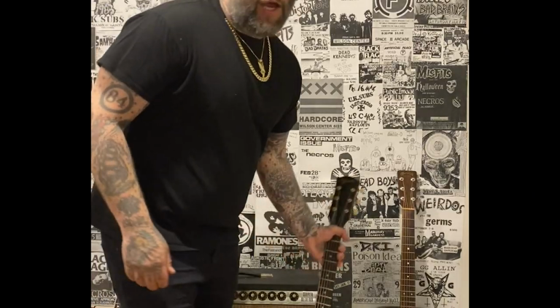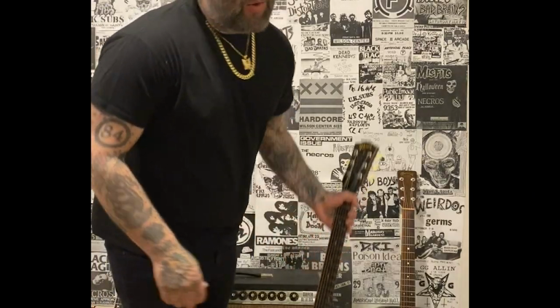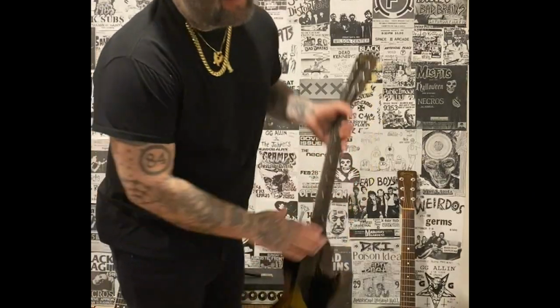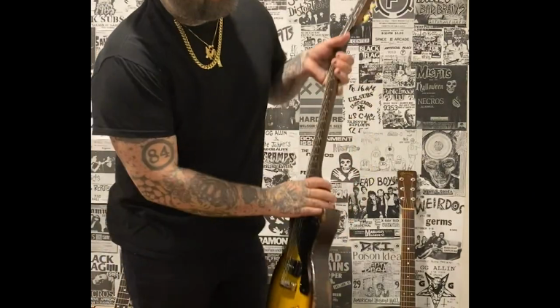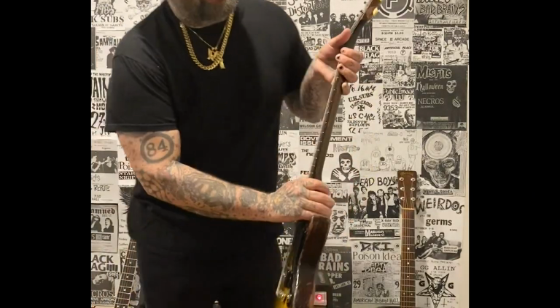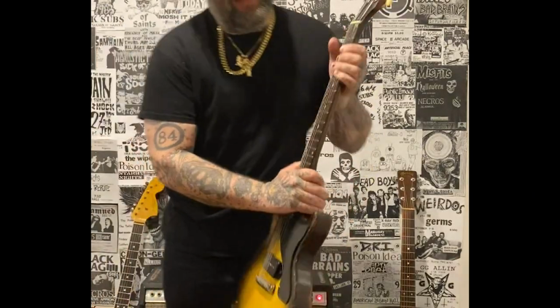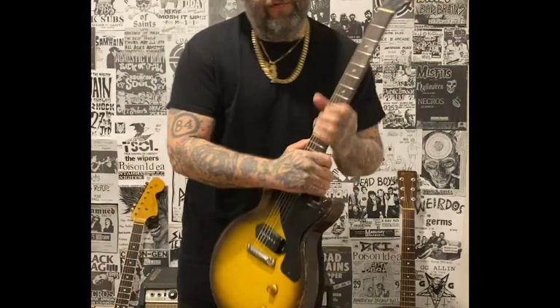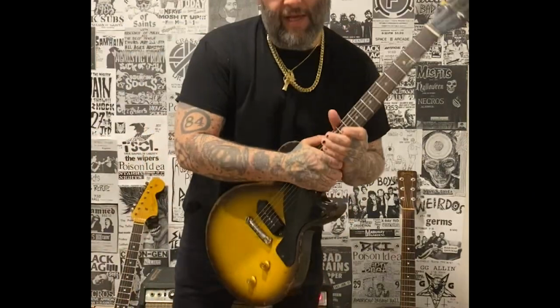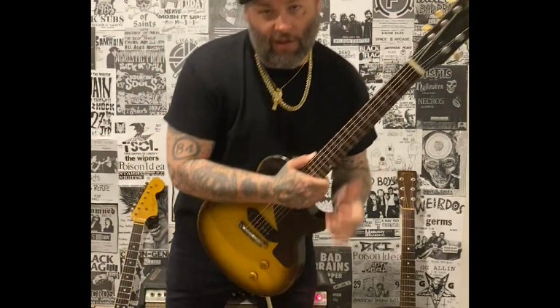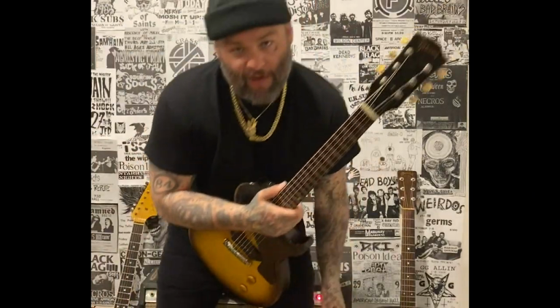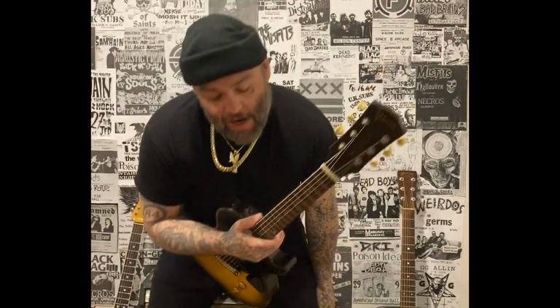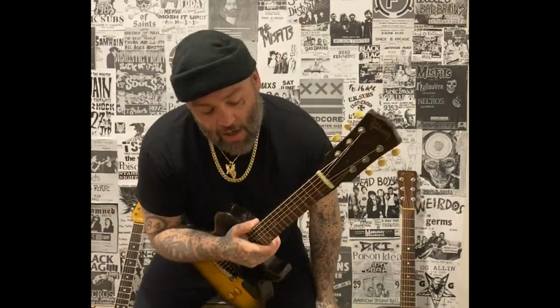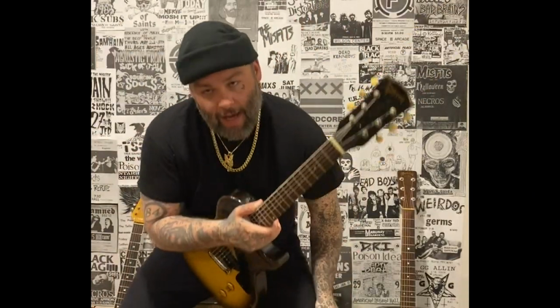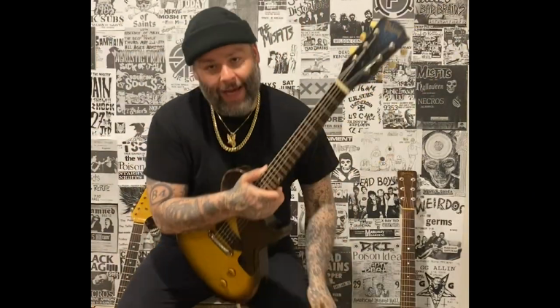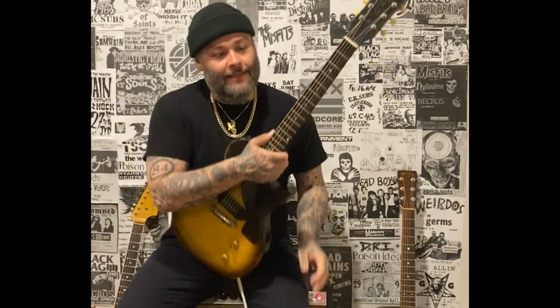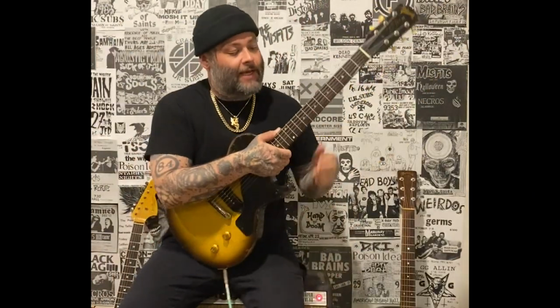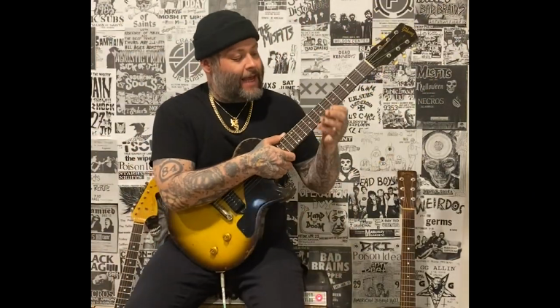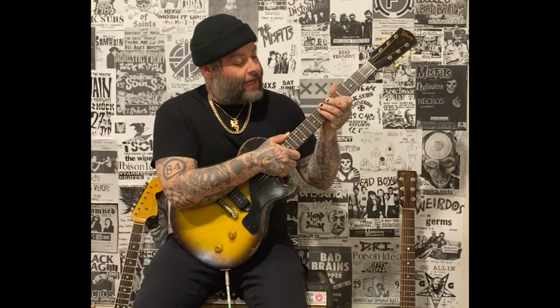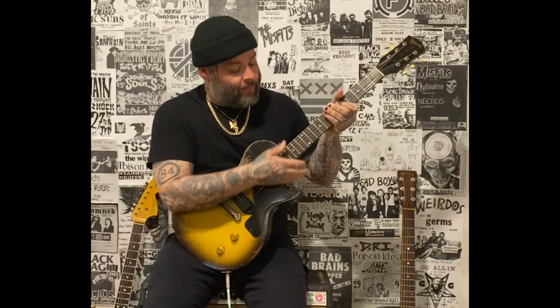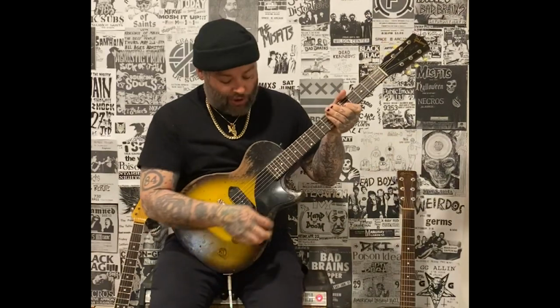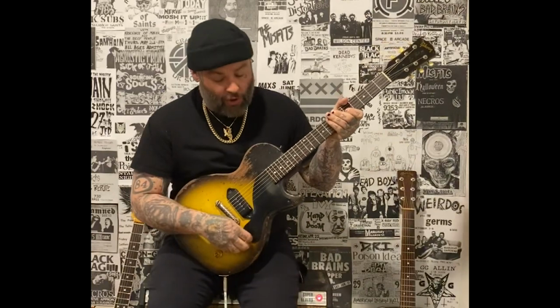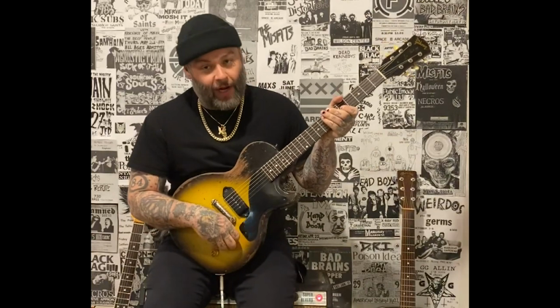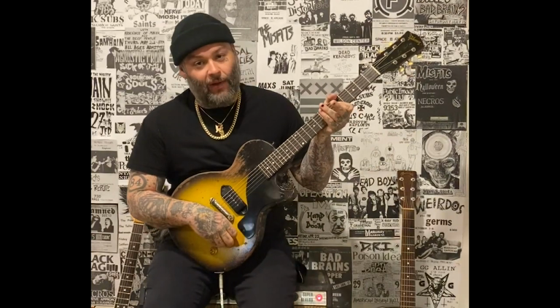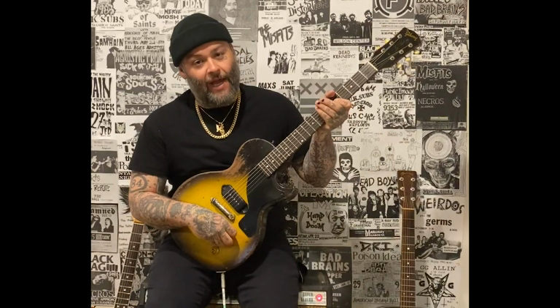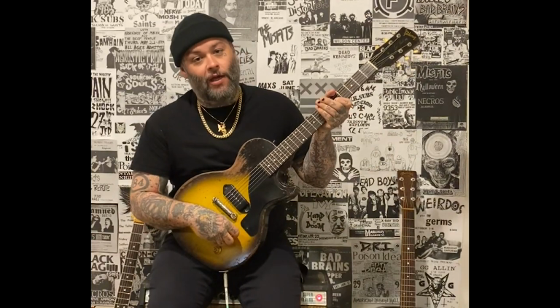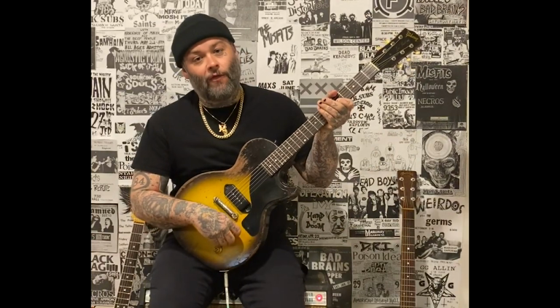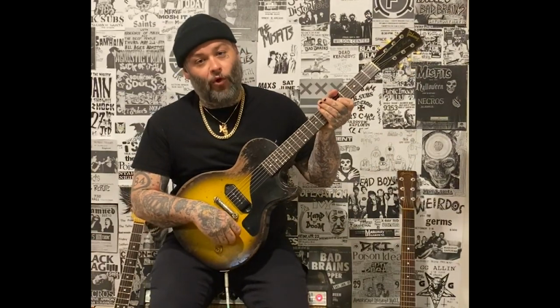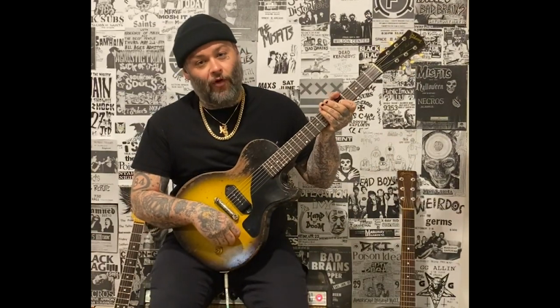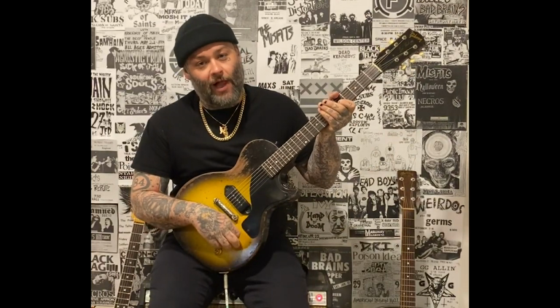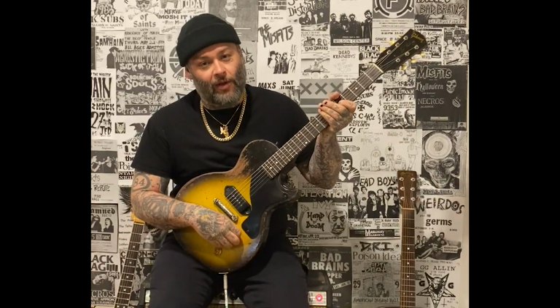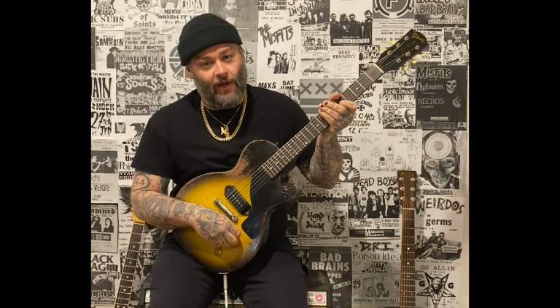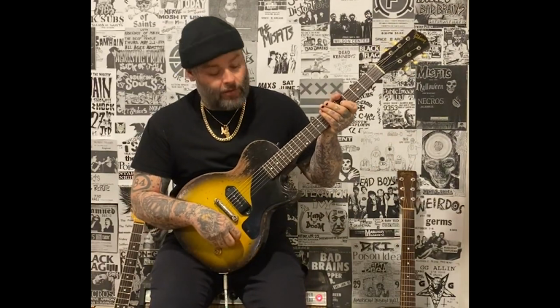Hey, what's up? I'm Wade McNeil from Alexa on Fire, and today I'm going to show you how to play 44-Caliber Love Letter.